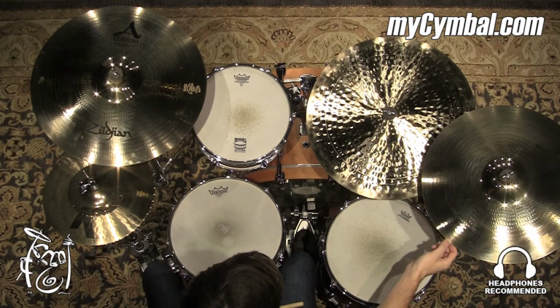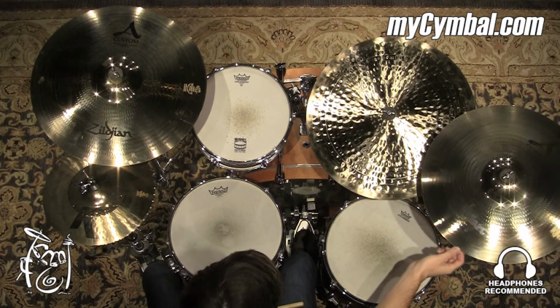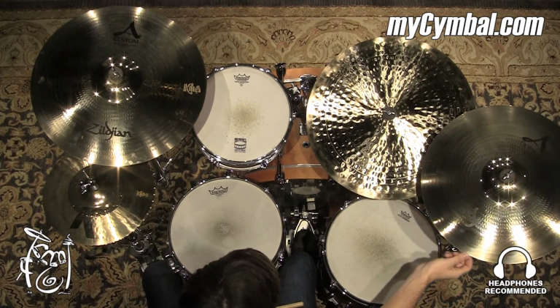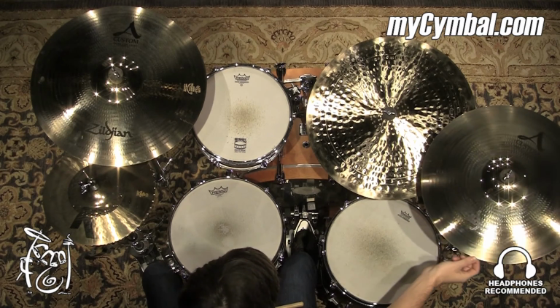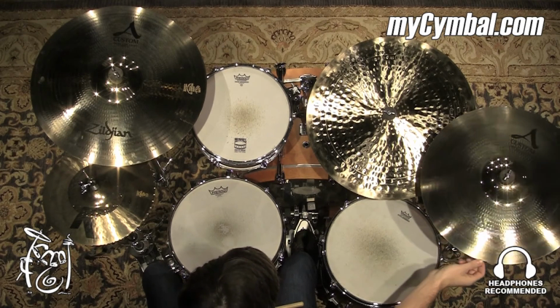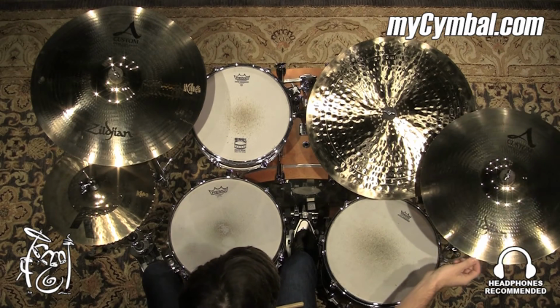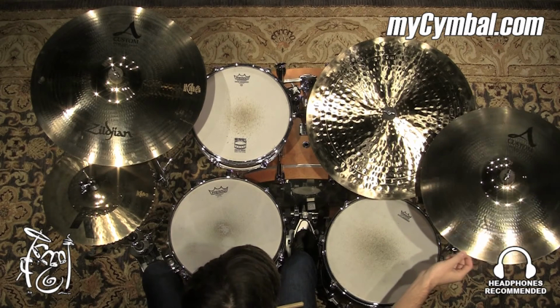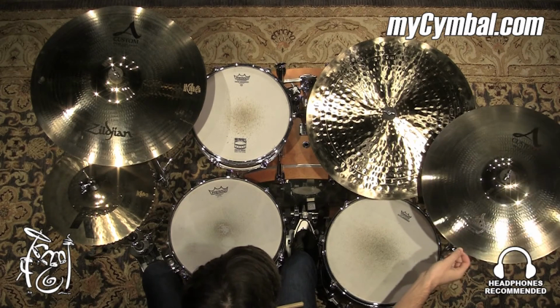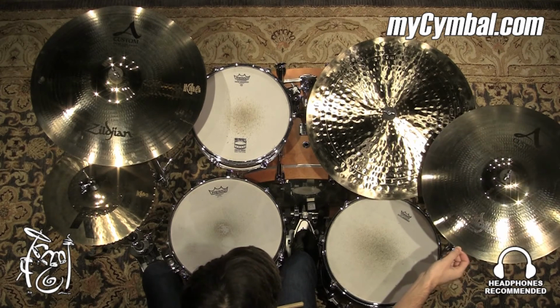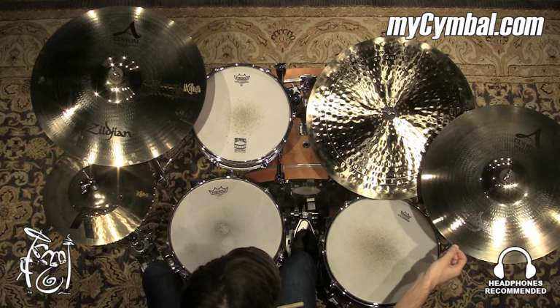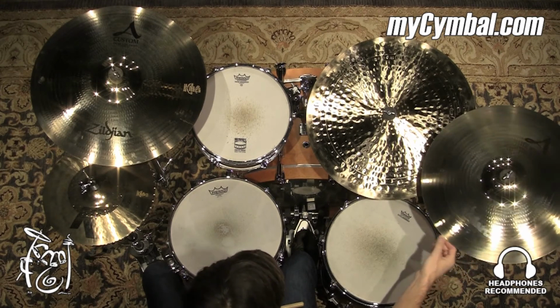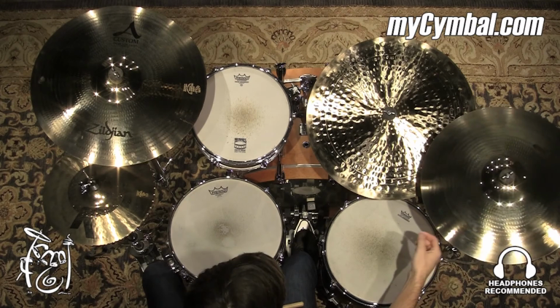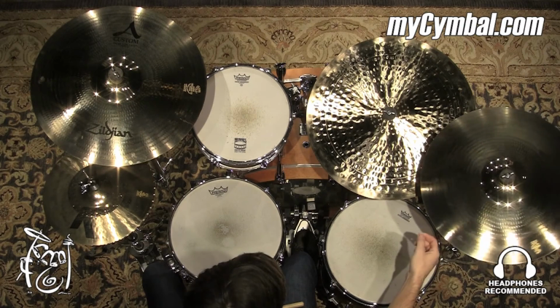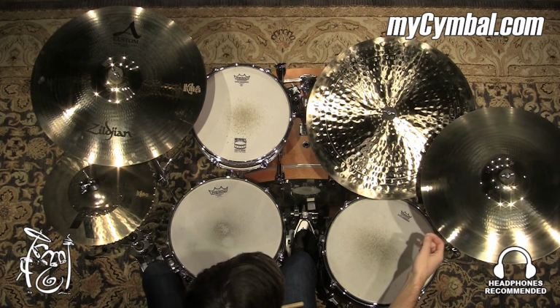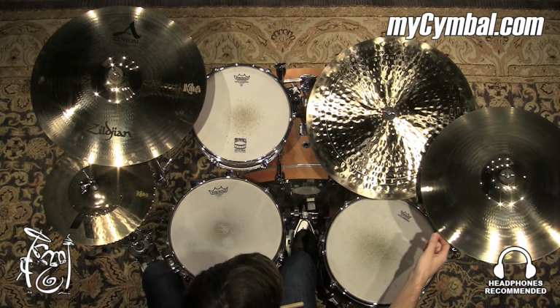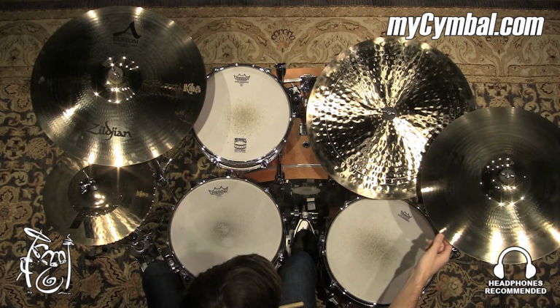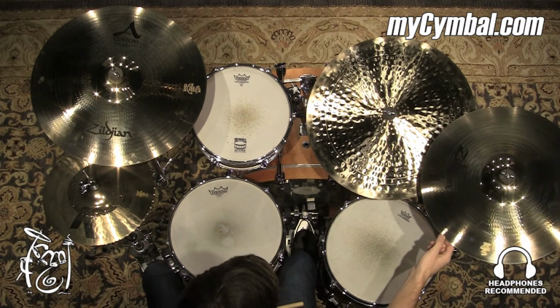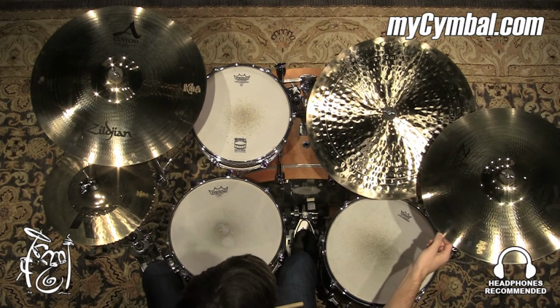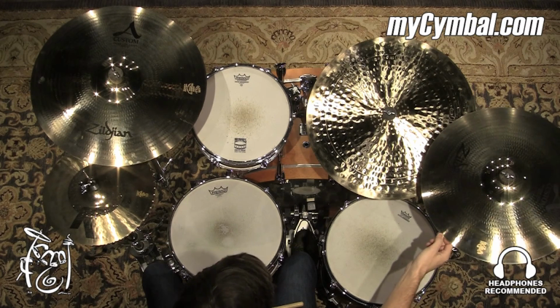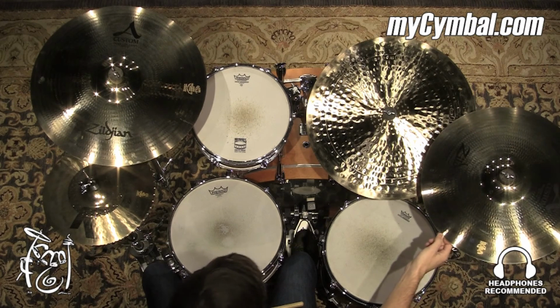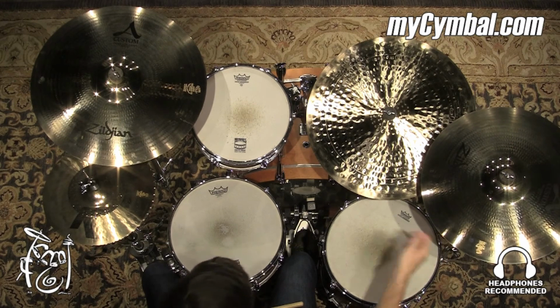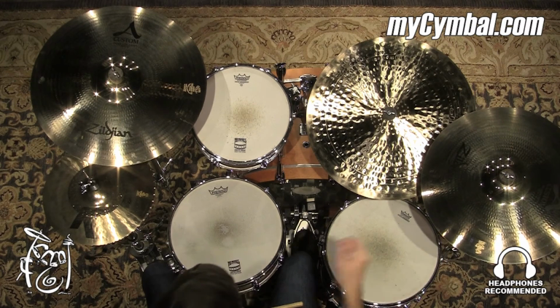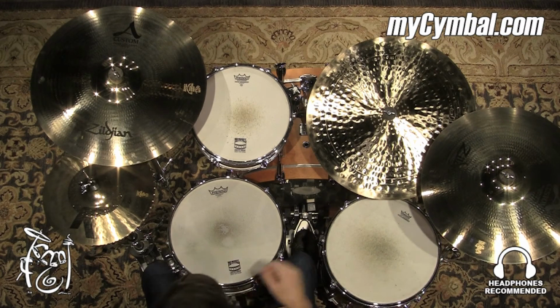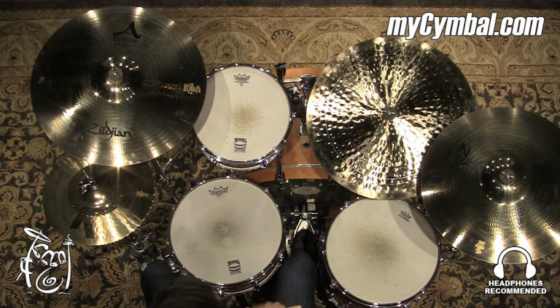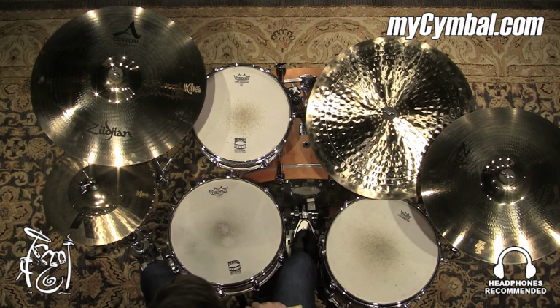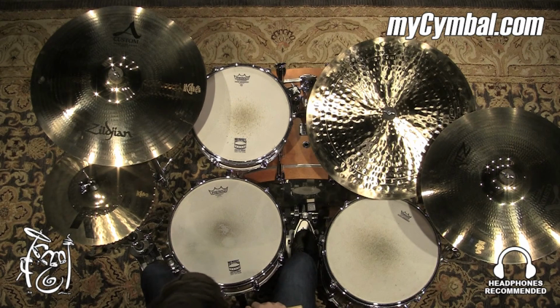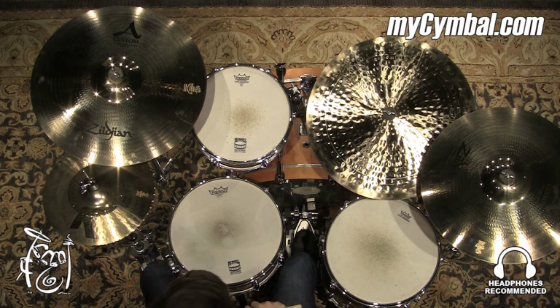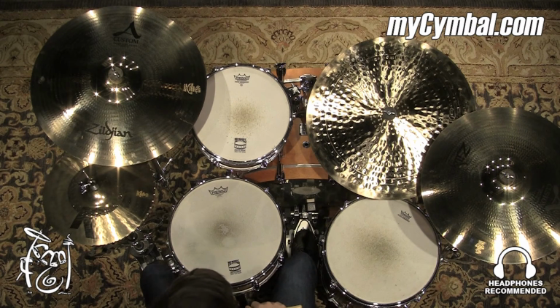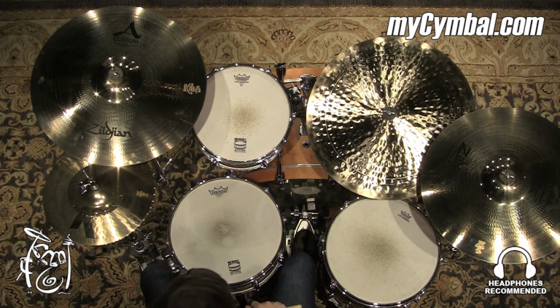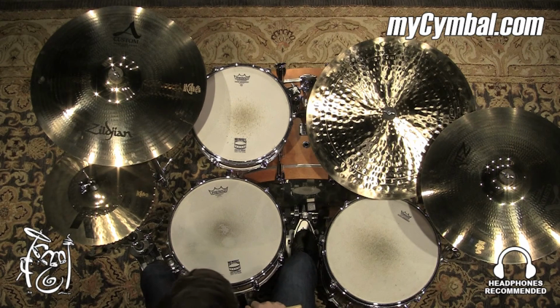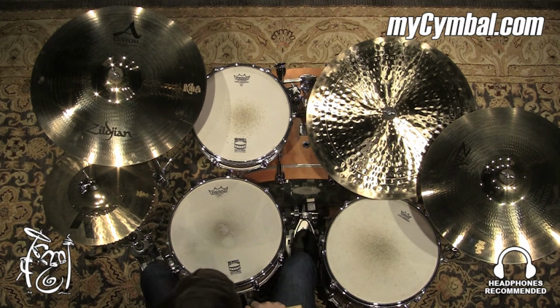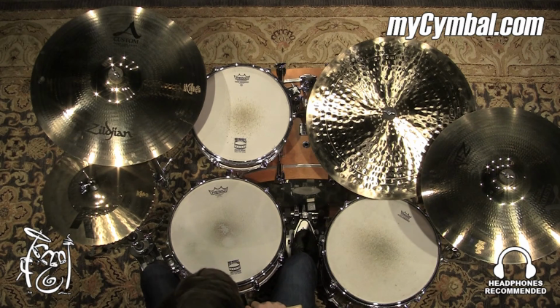It would be a great cymbal to use in a live setting. And you can get this exact crash only at mysymbal.com.